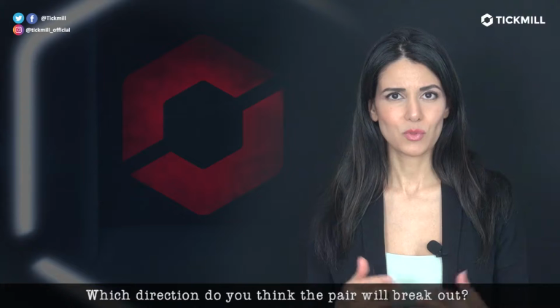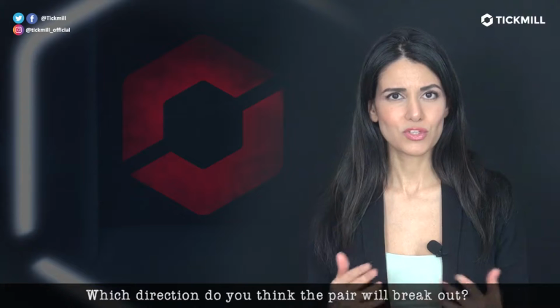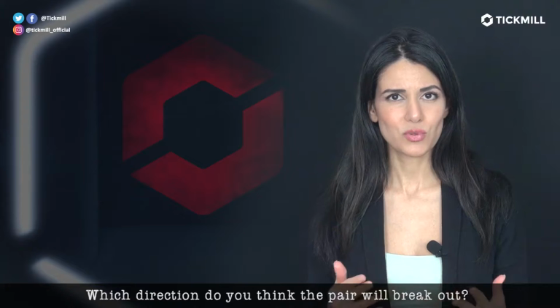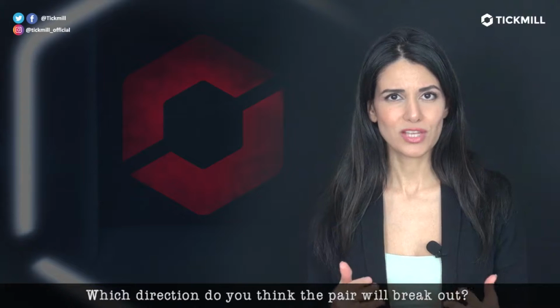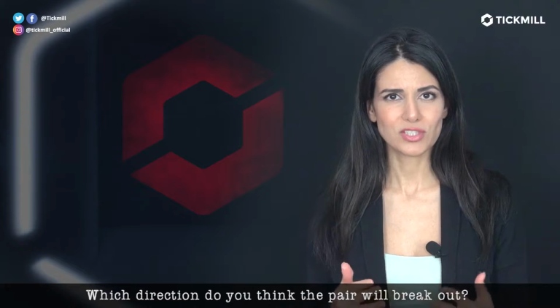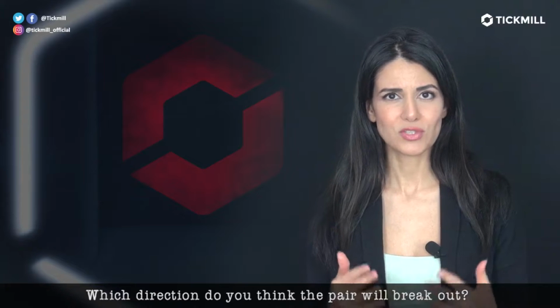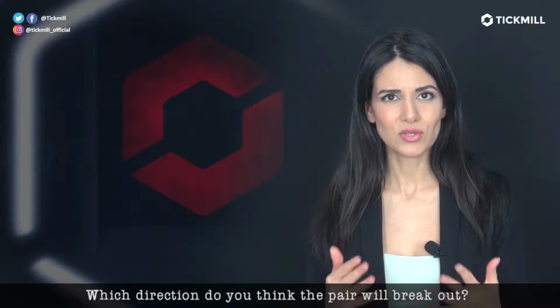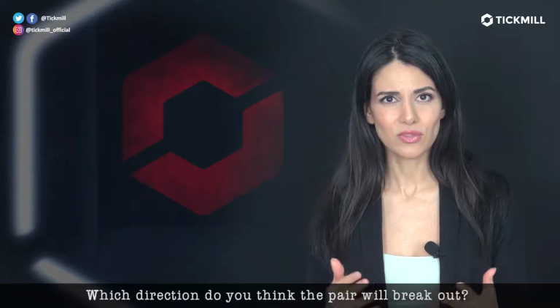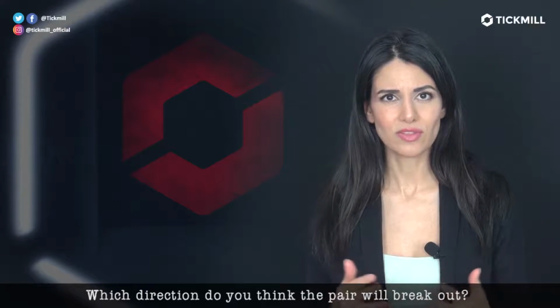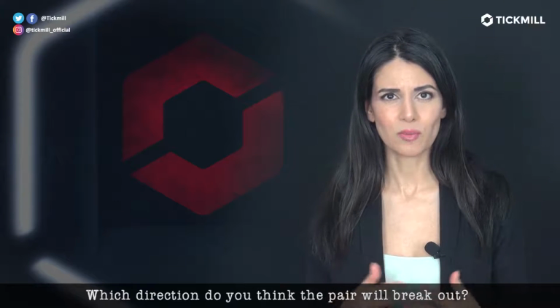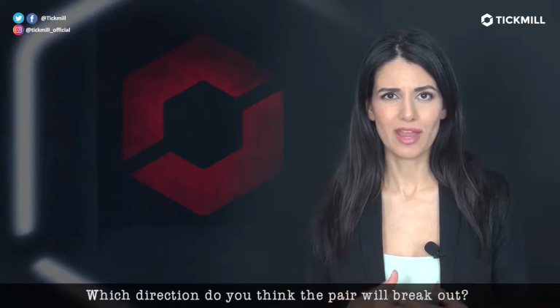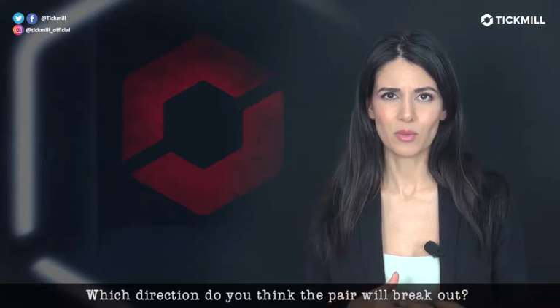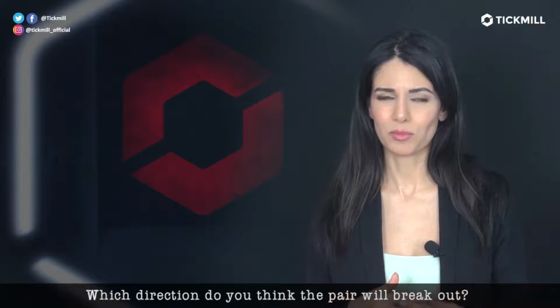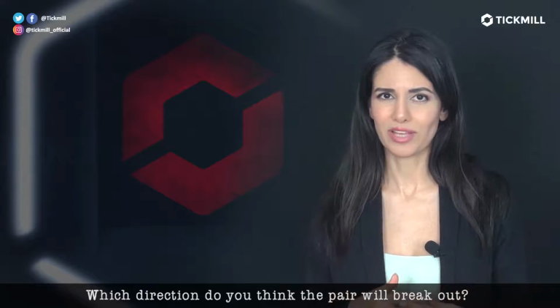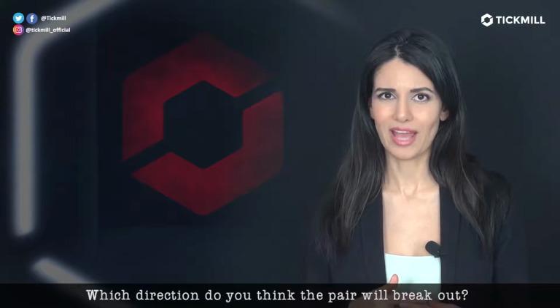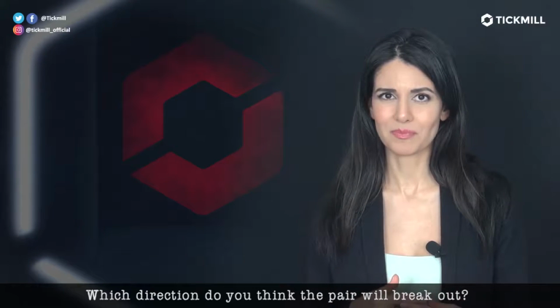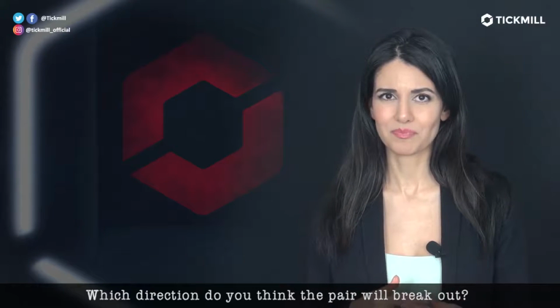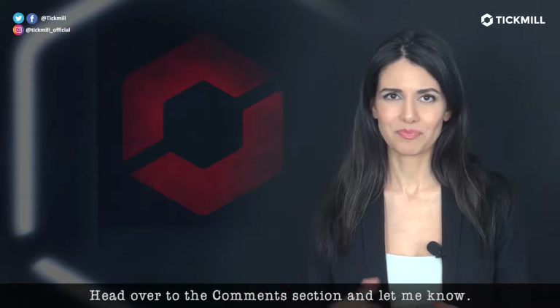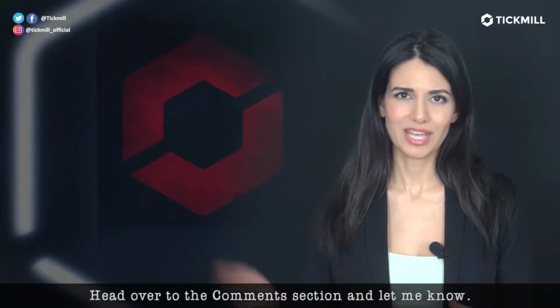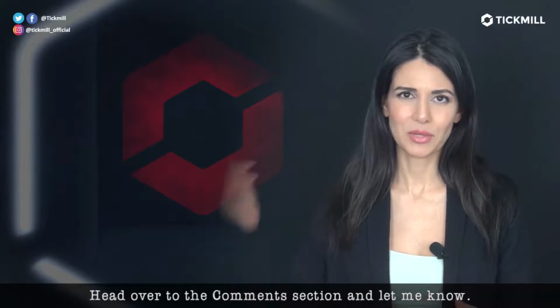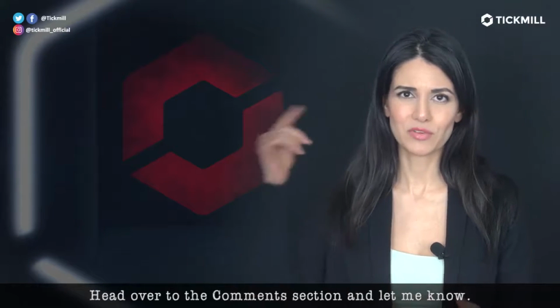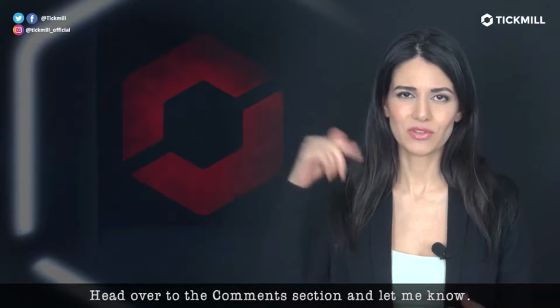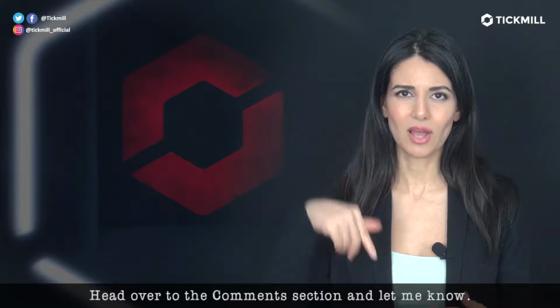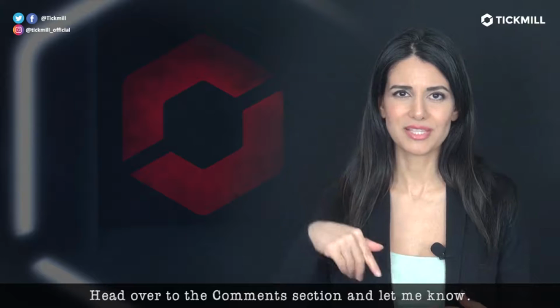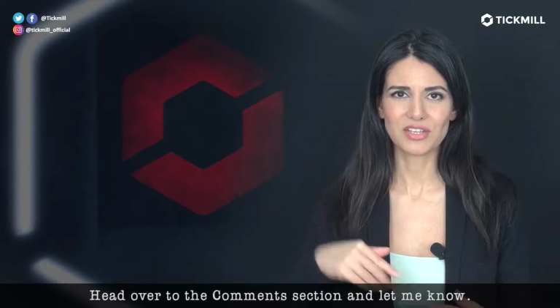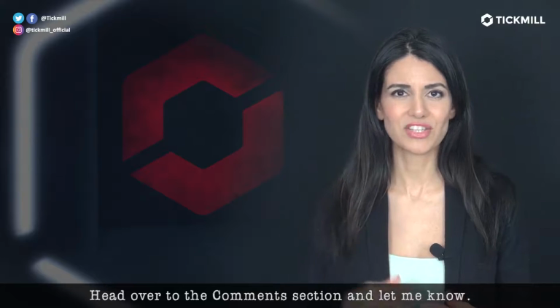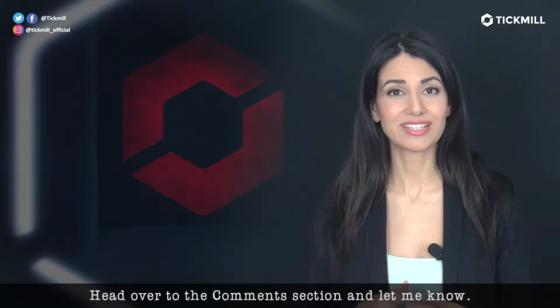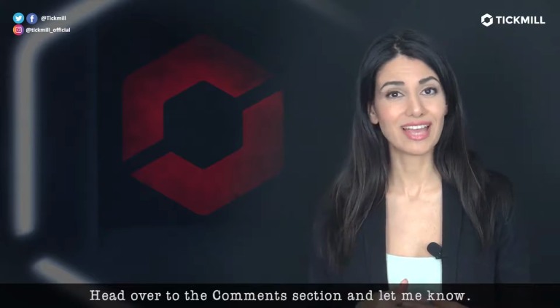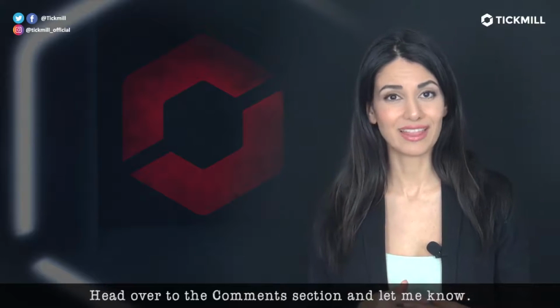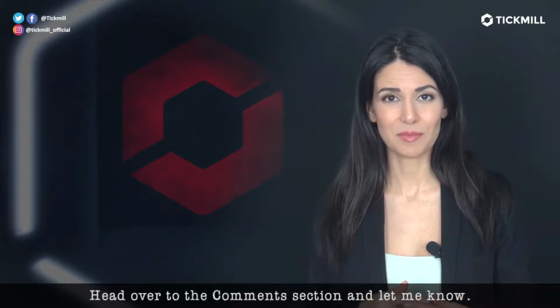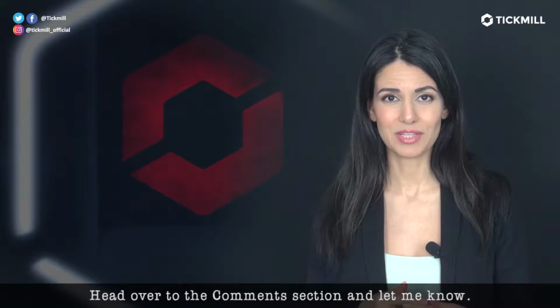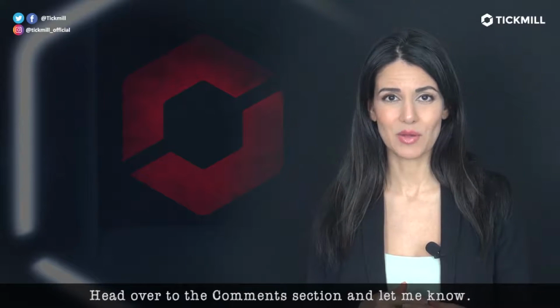Which direction do you think the pair will break out? Head over to the comment section and let me know.